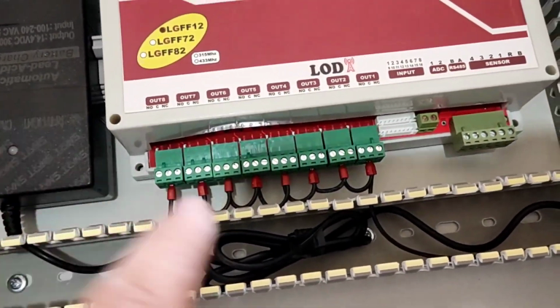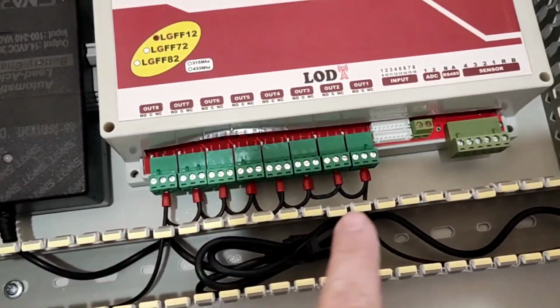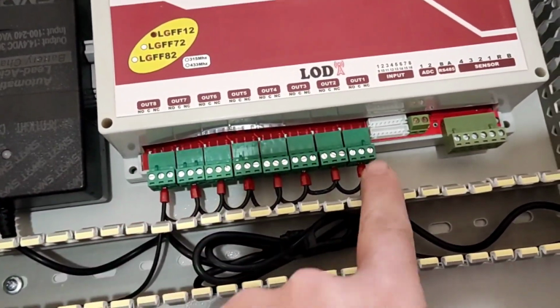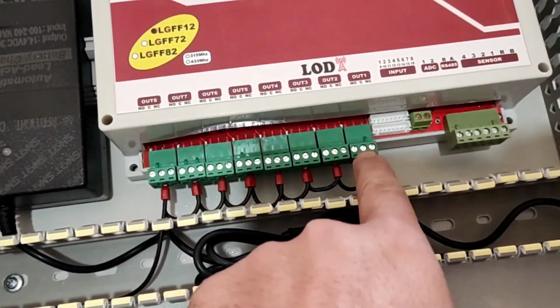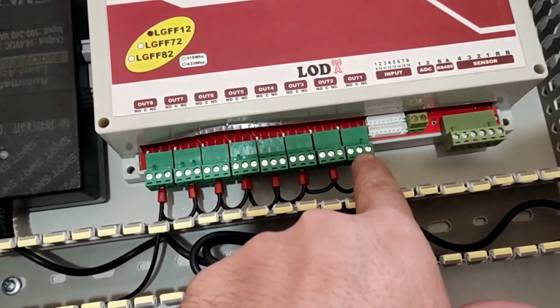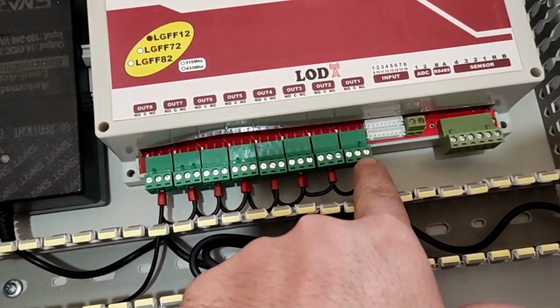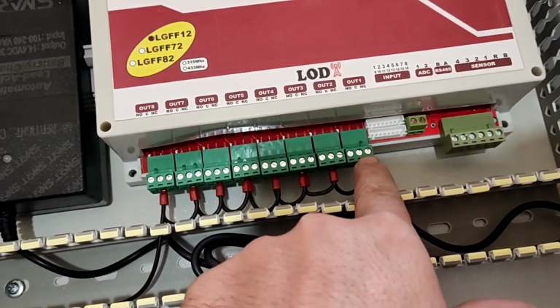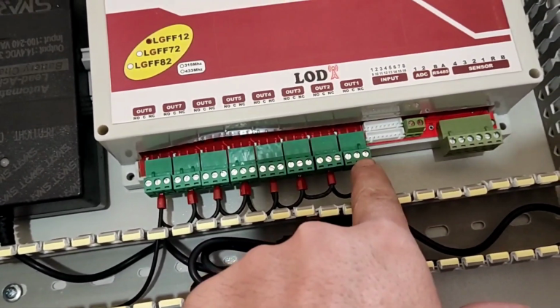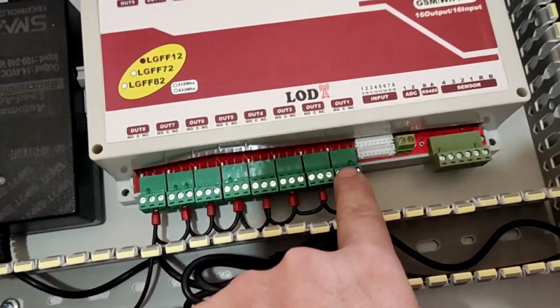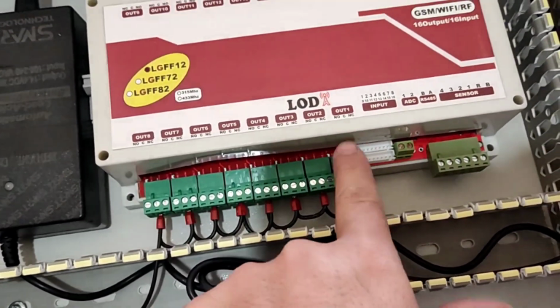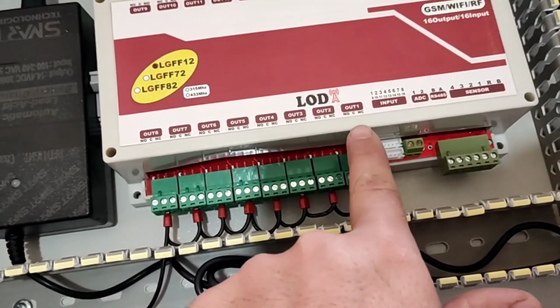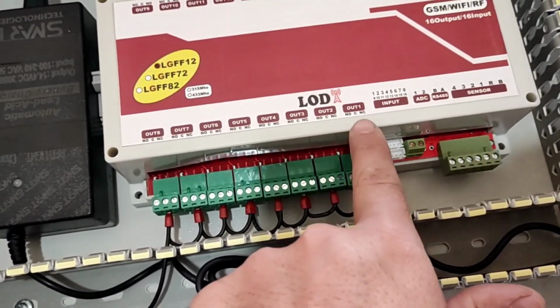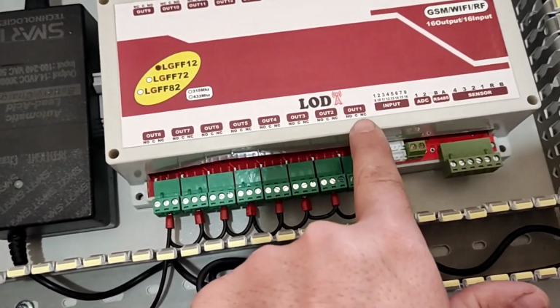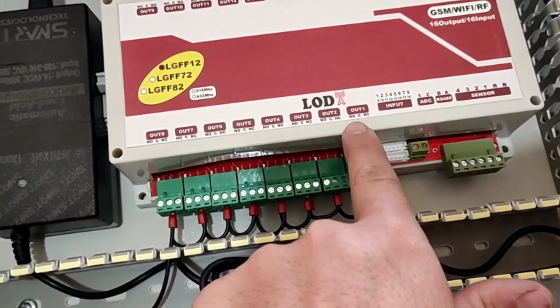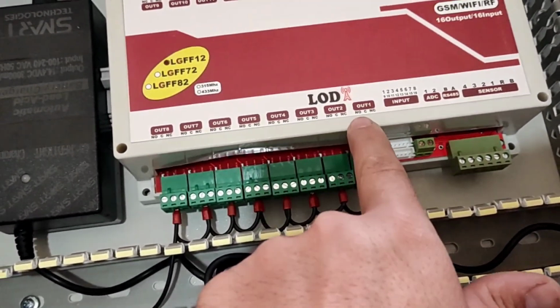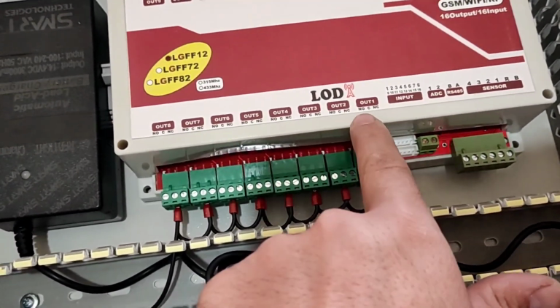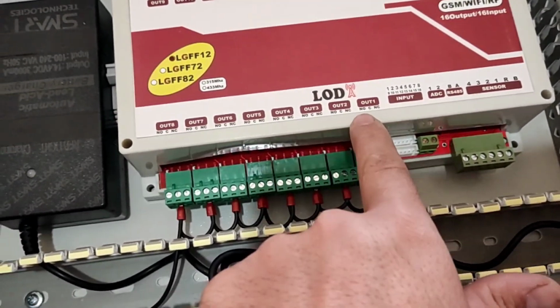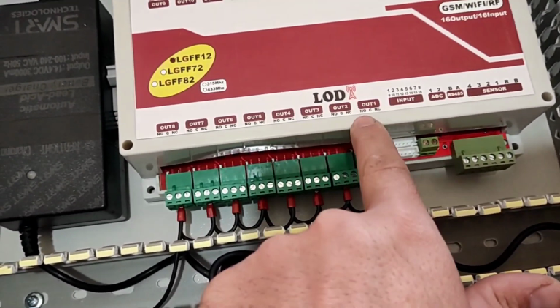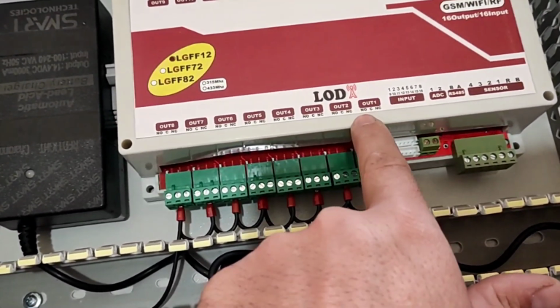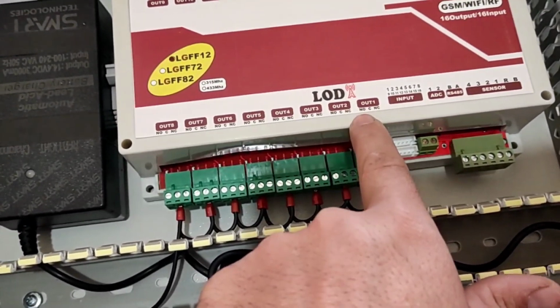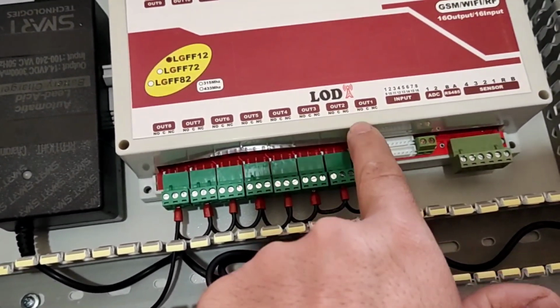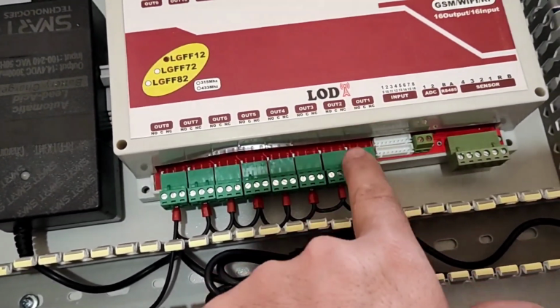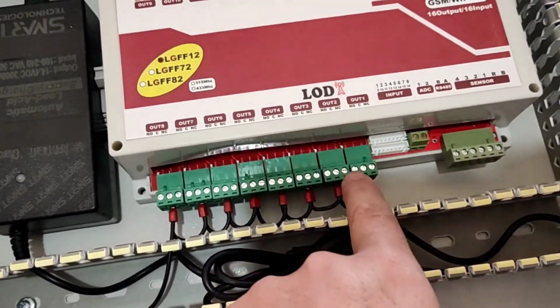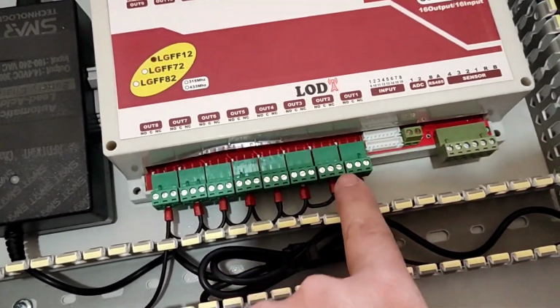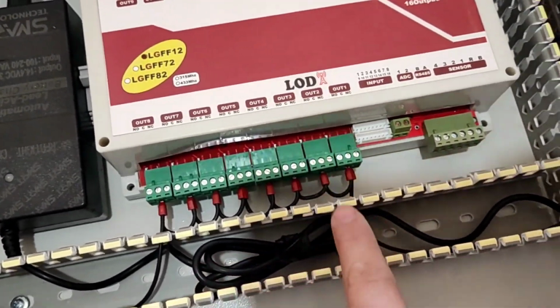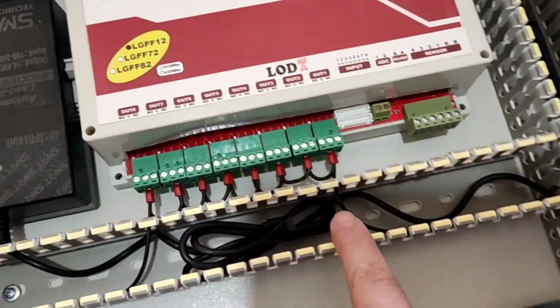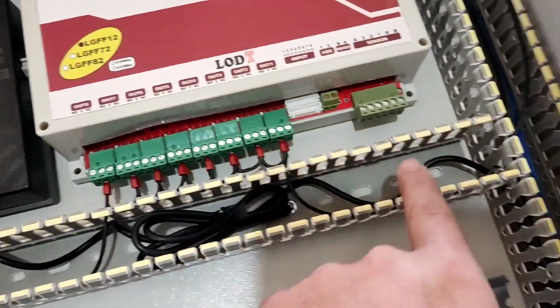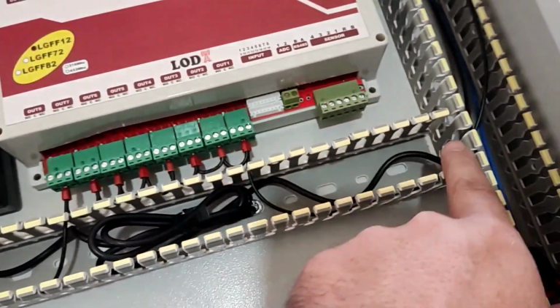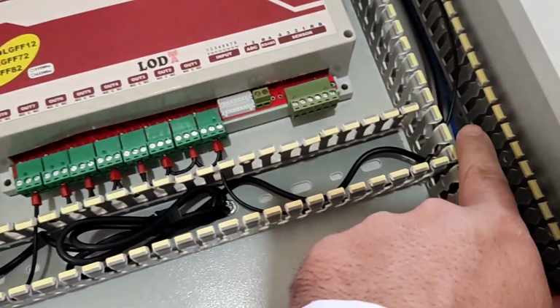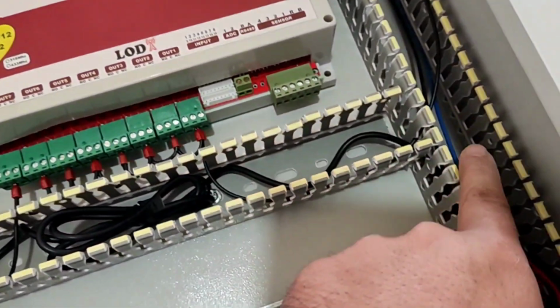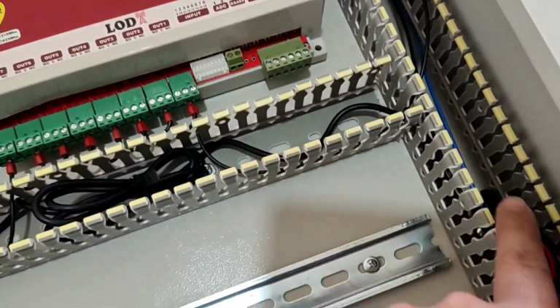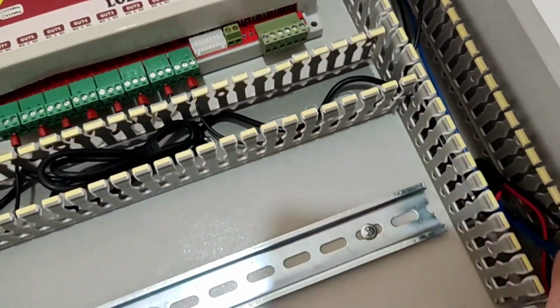Then we connect the phase wire from the output of each relay to the output terminals.